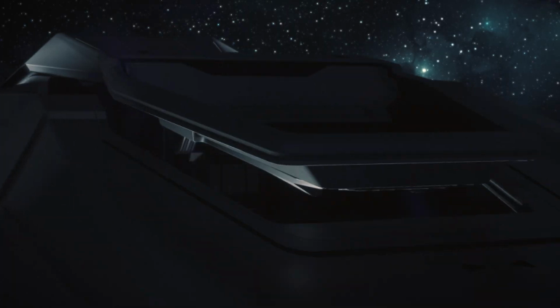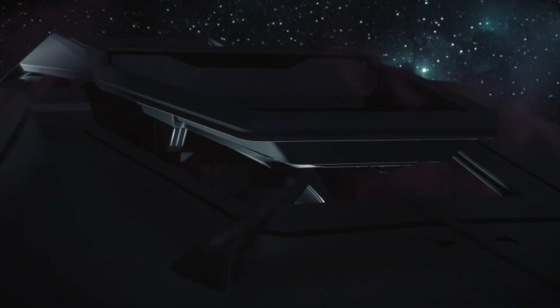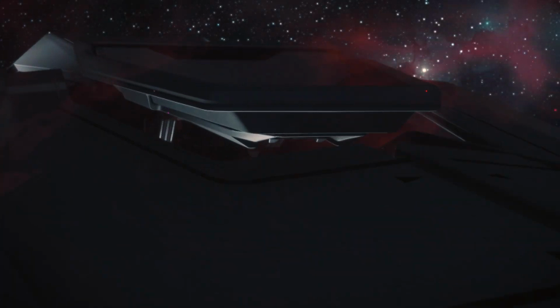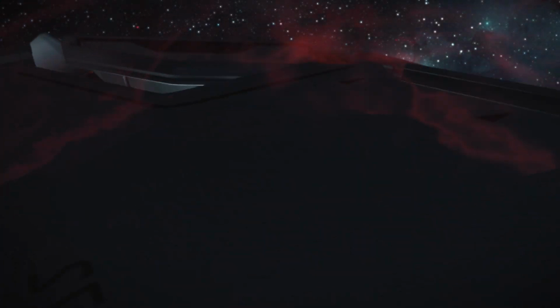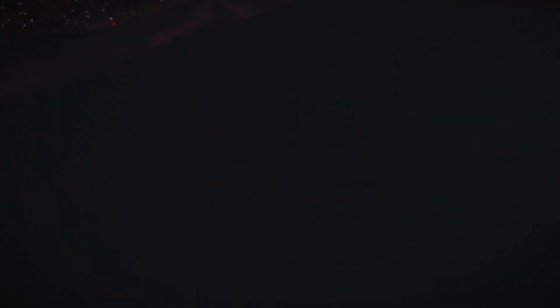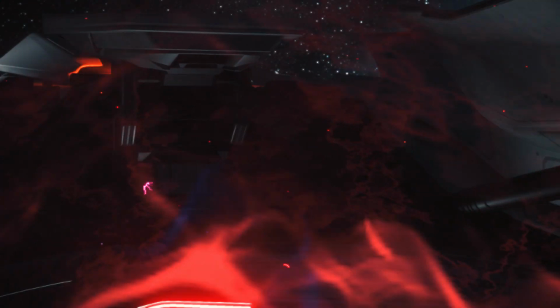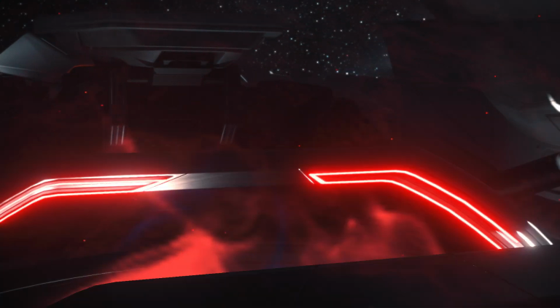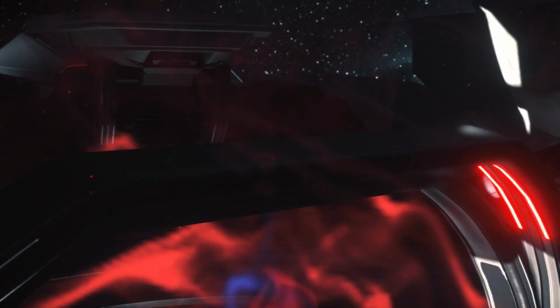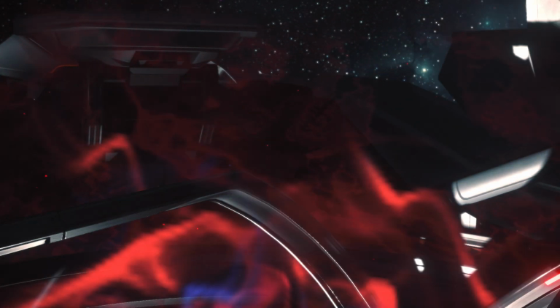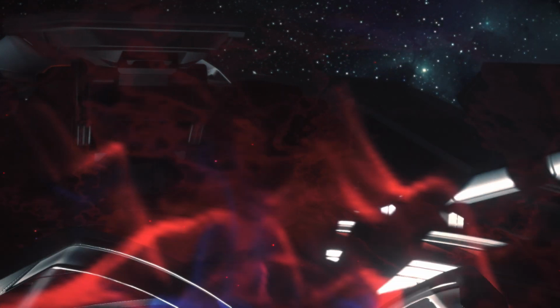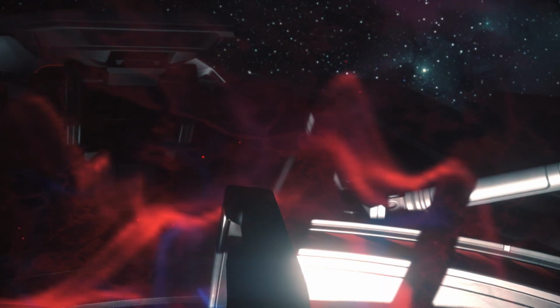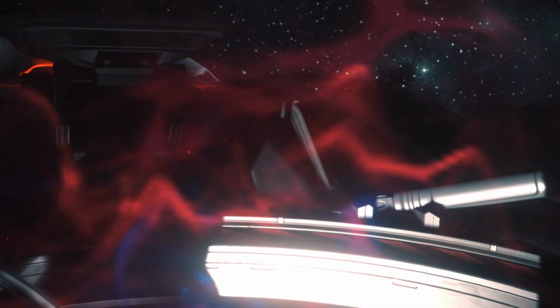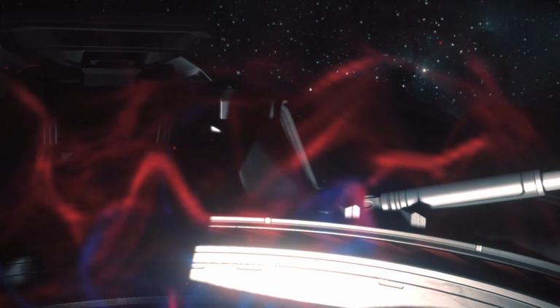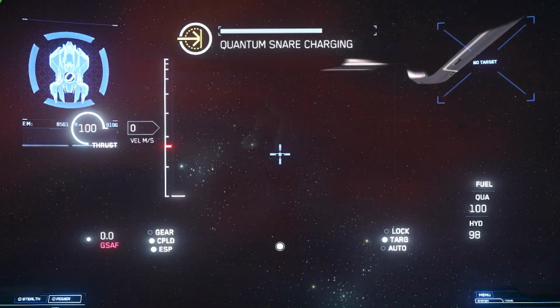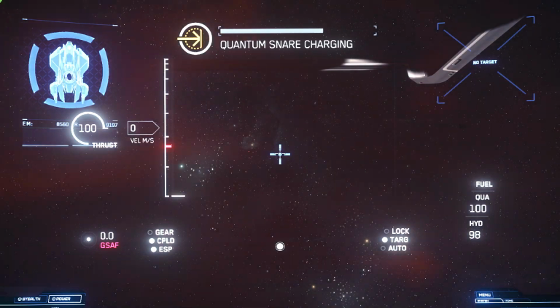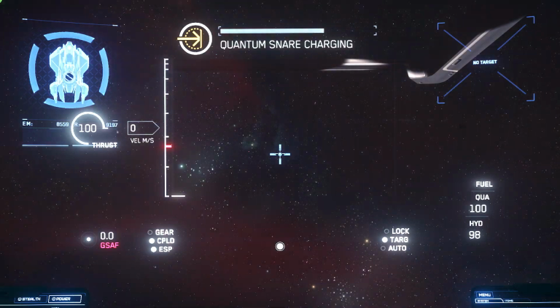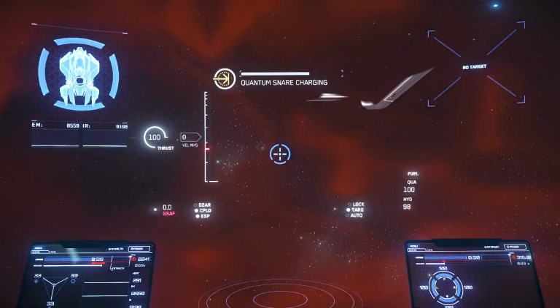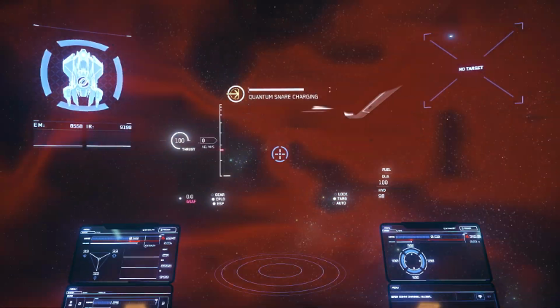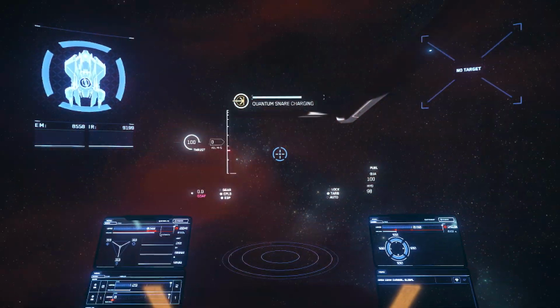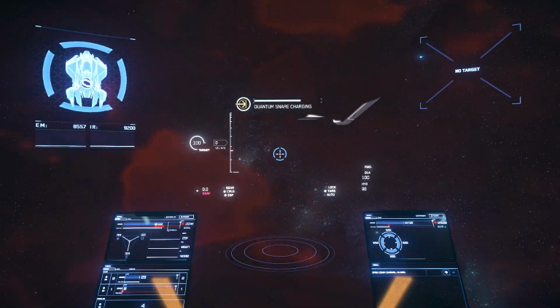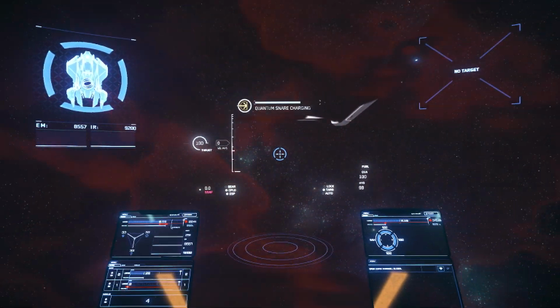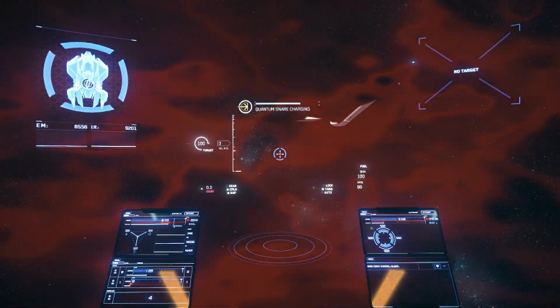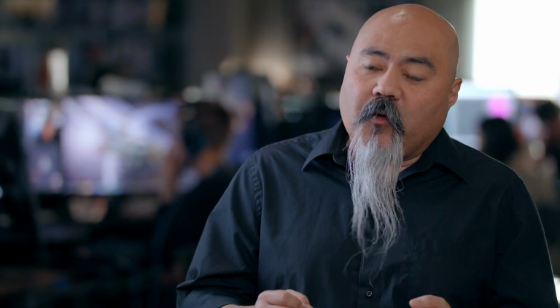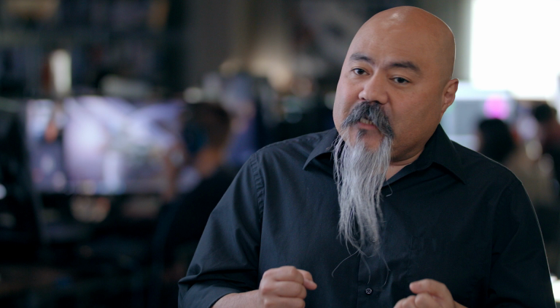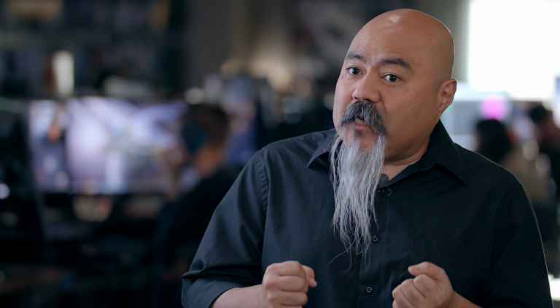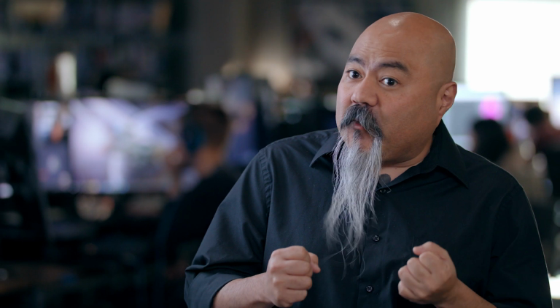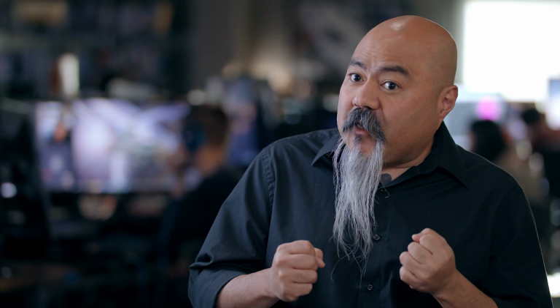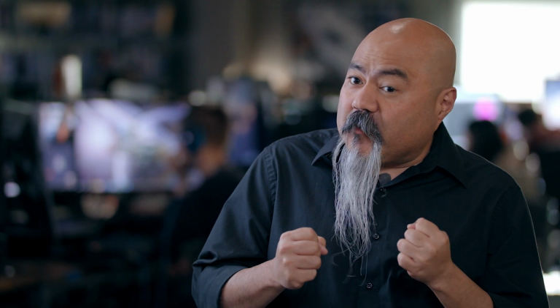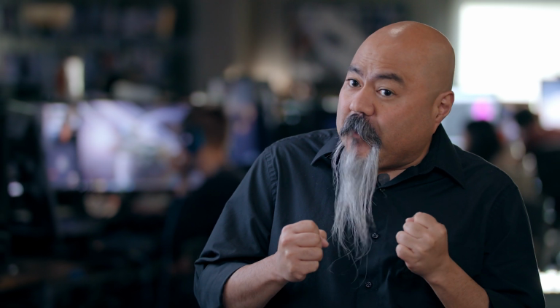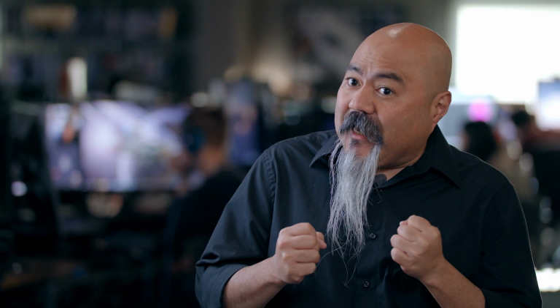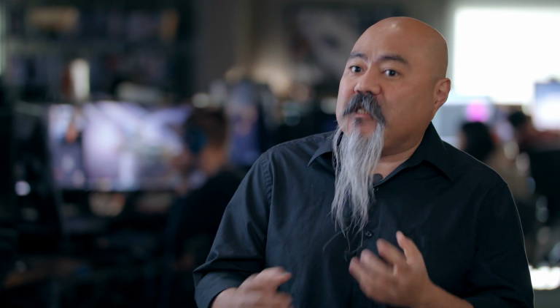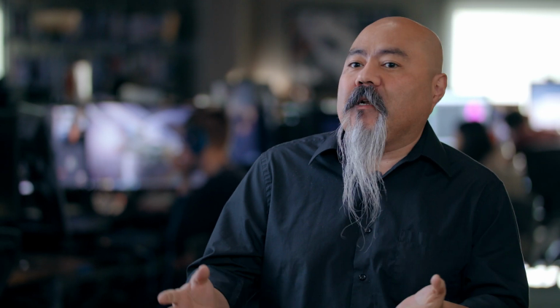With the new quantum enforcement feature, players will be able to pull others out of quantum travel, and at the same time preventing them from escaping into it.